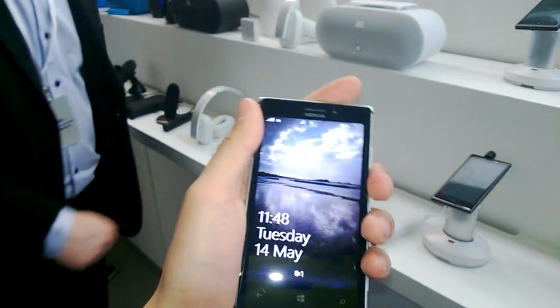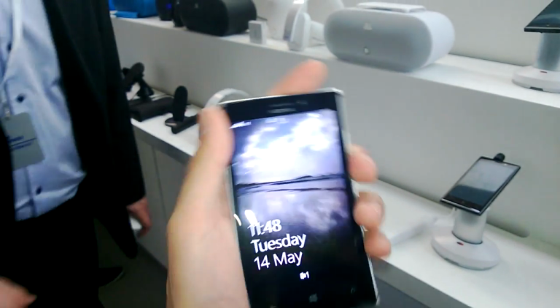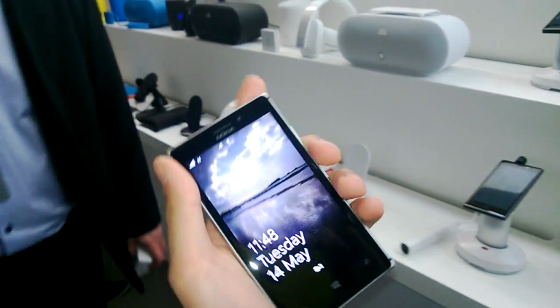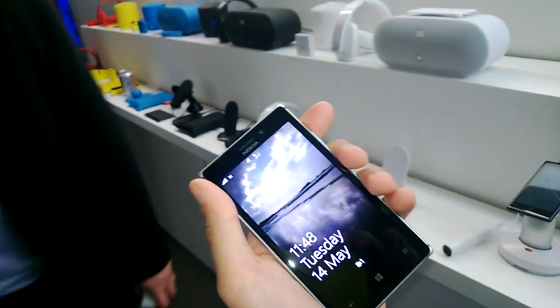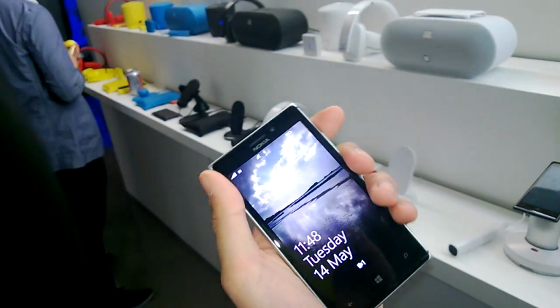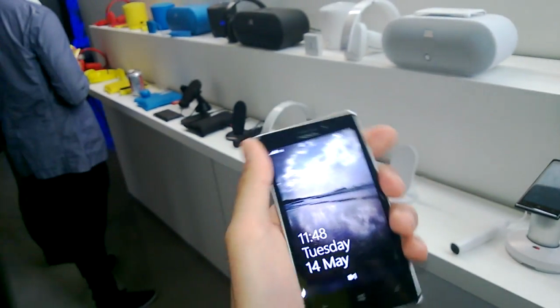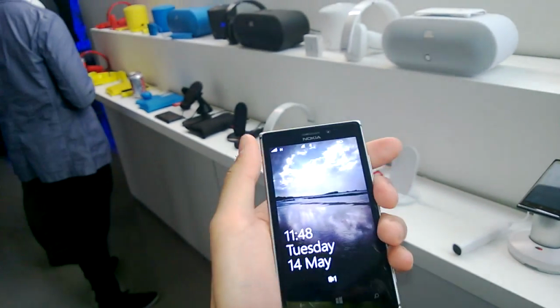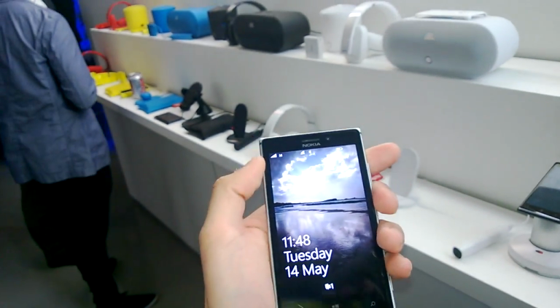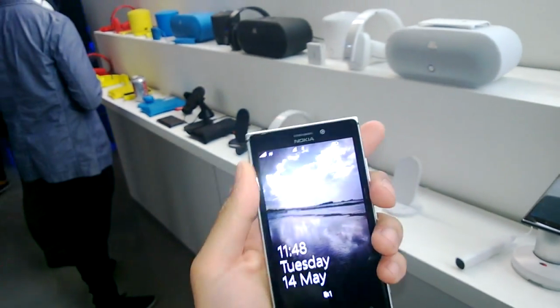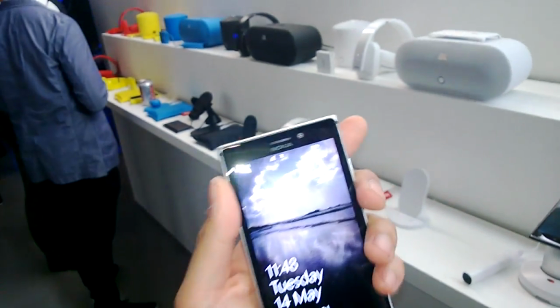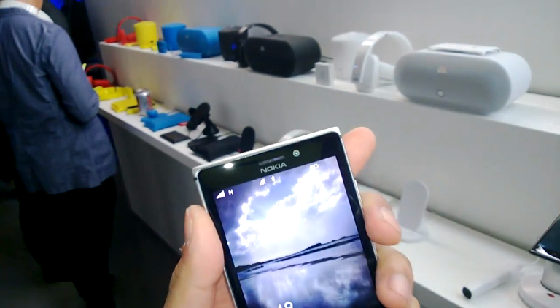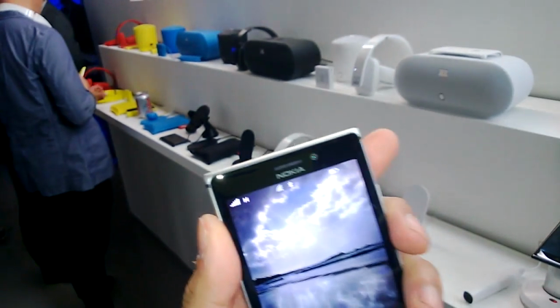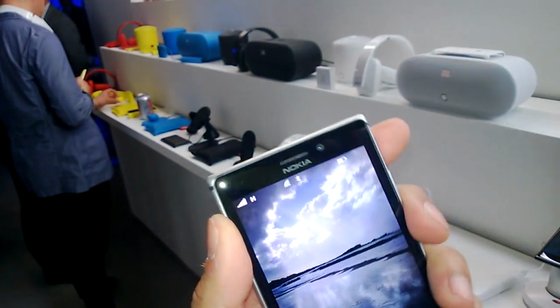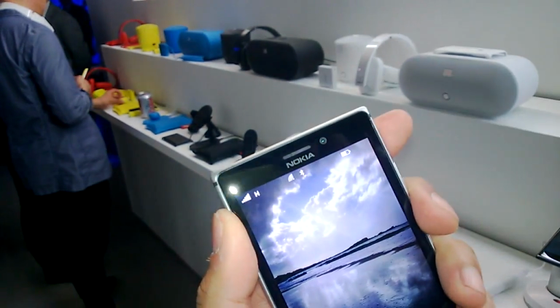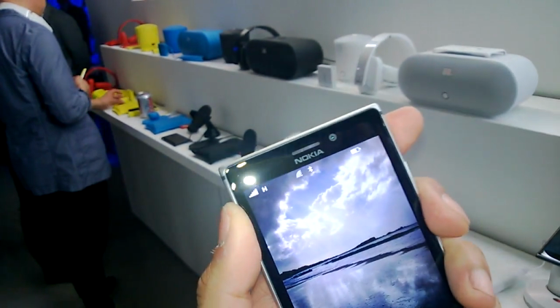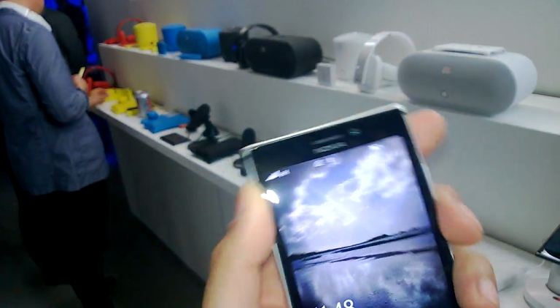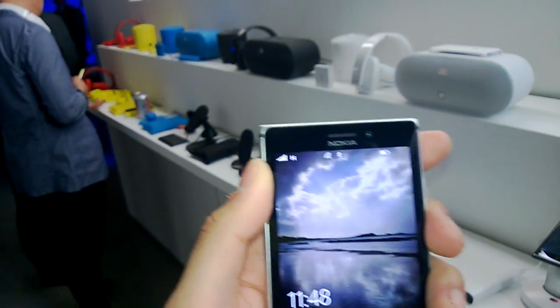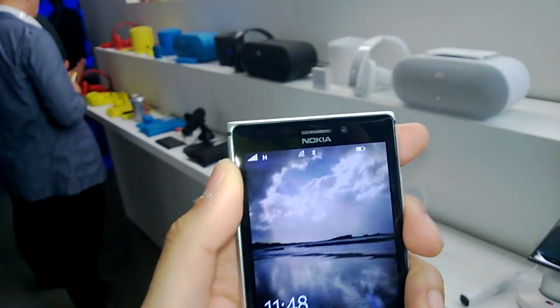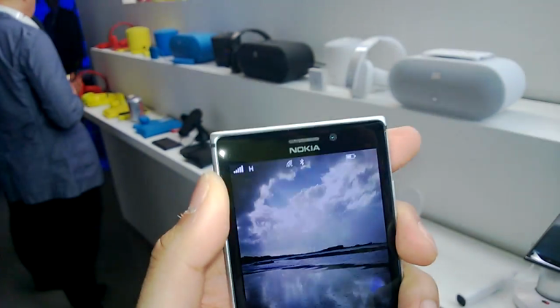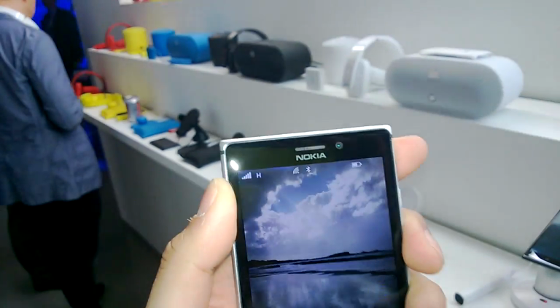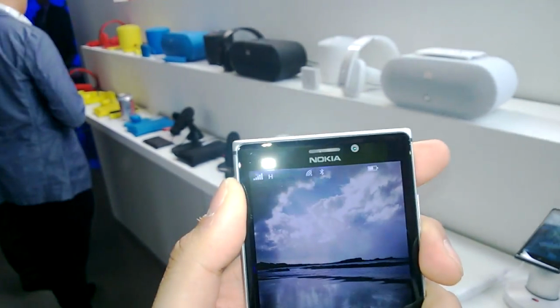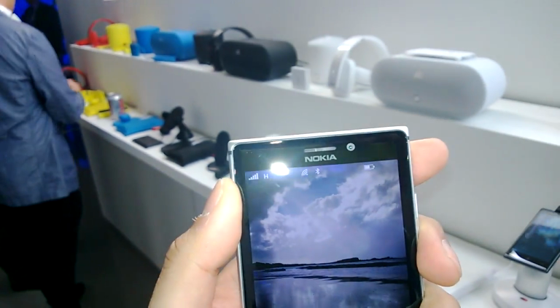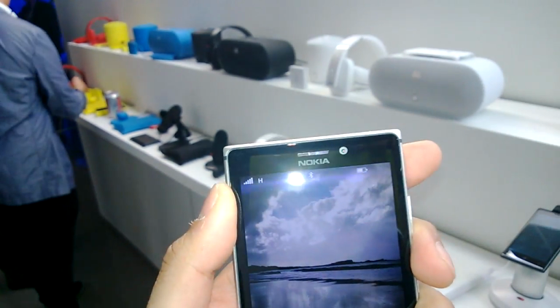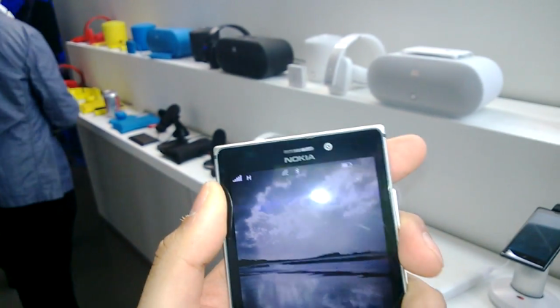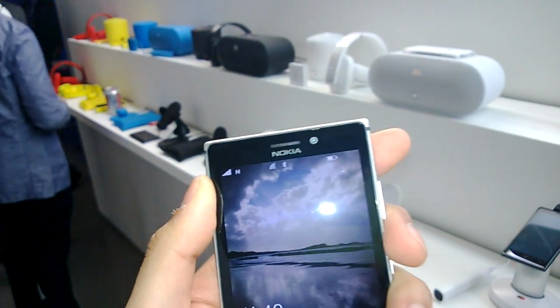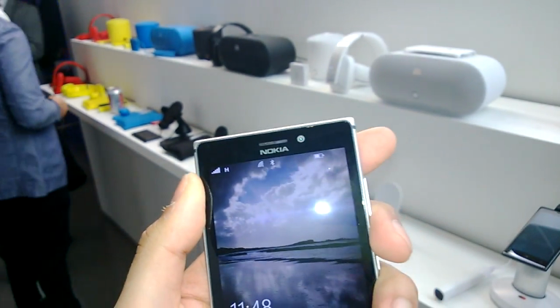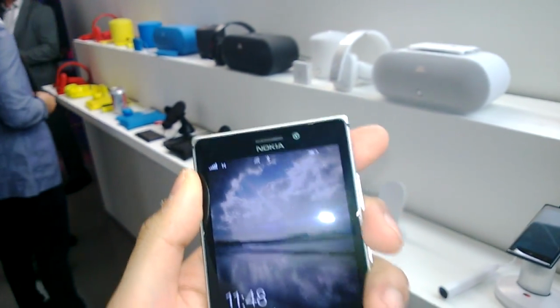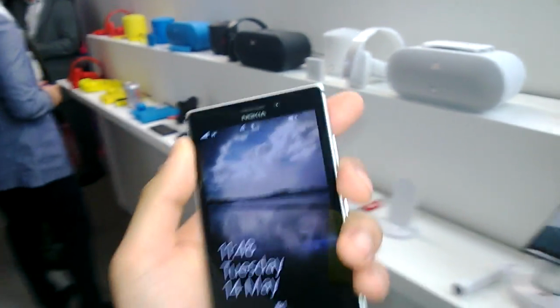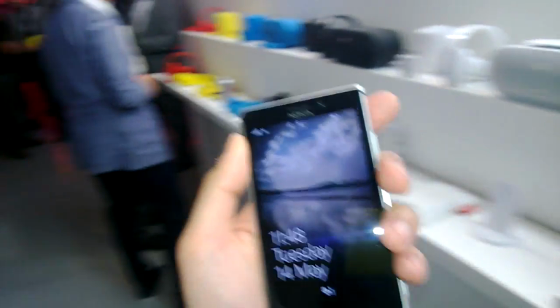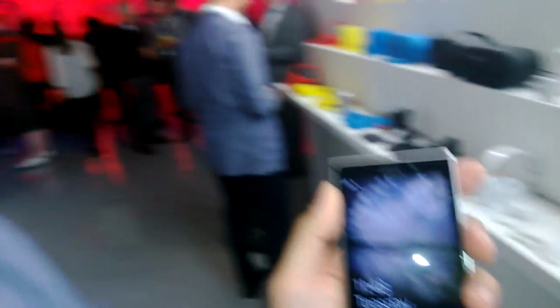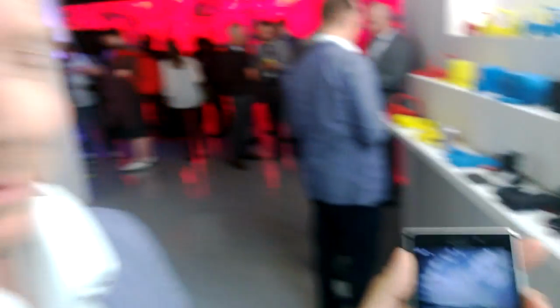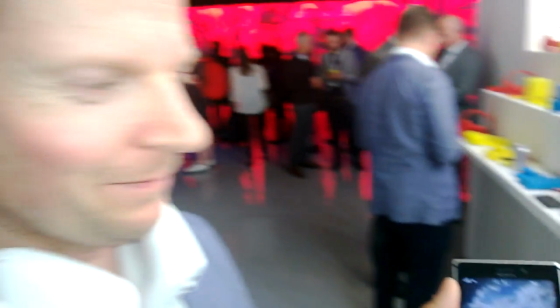I can hold this phone anywhere and the signal will remain full. Excellent, thanks a lot.